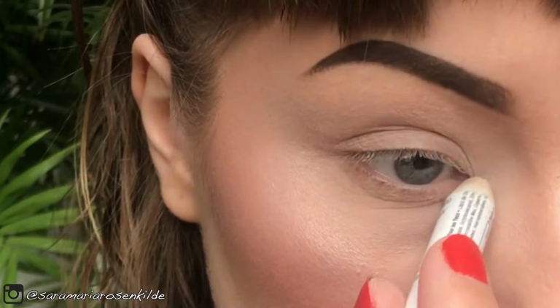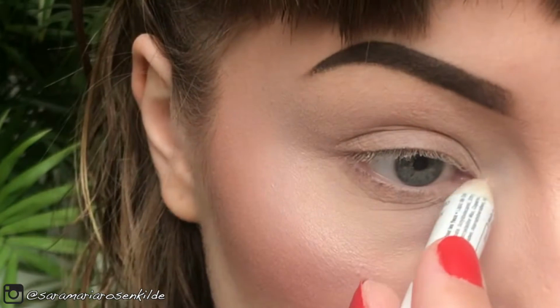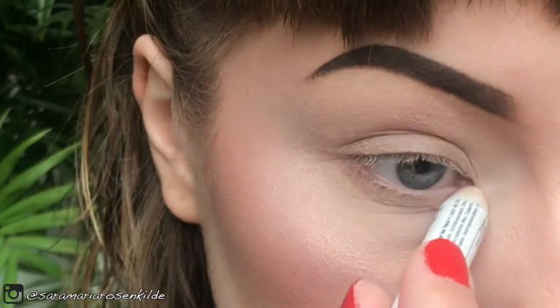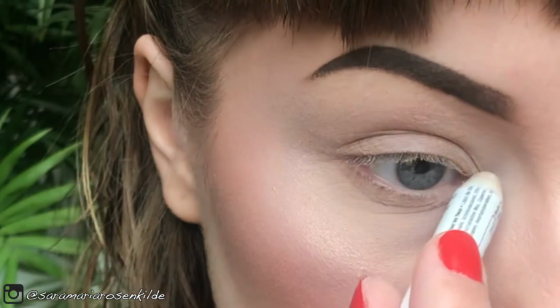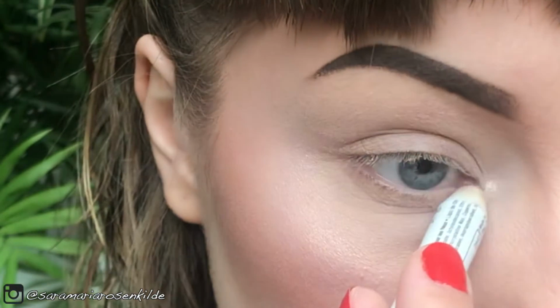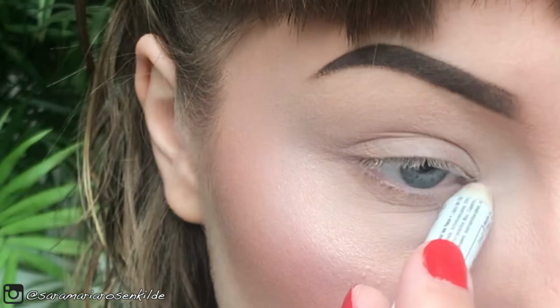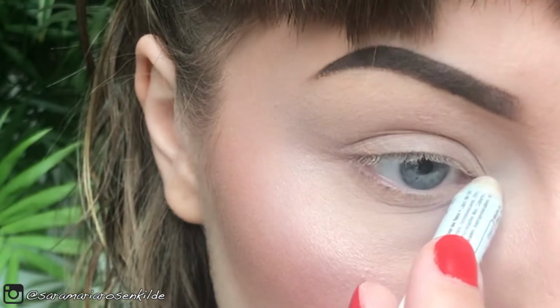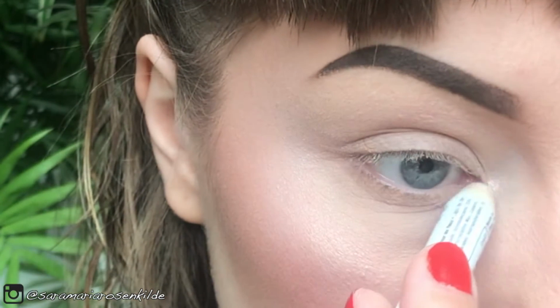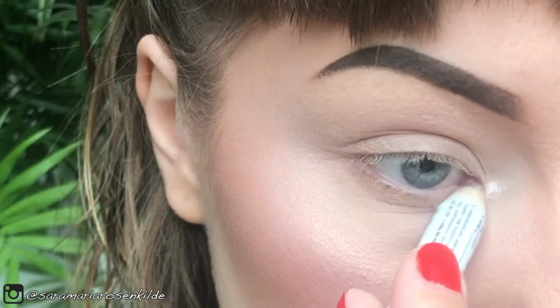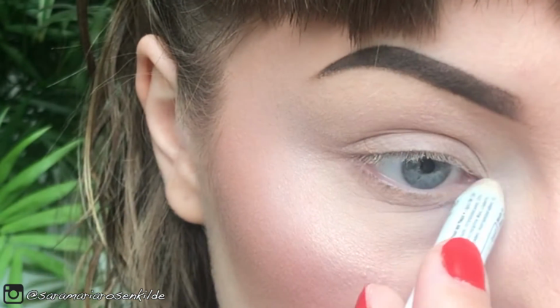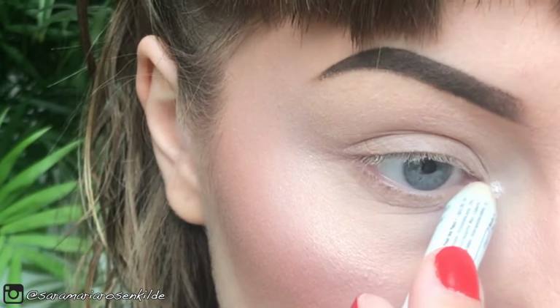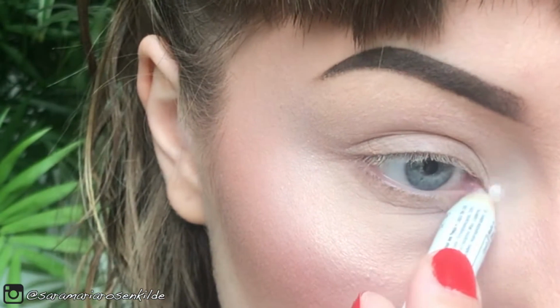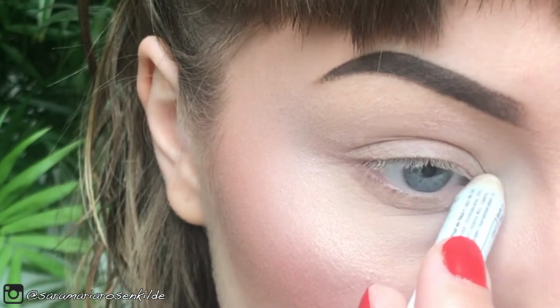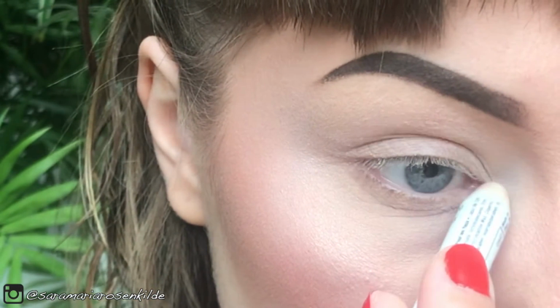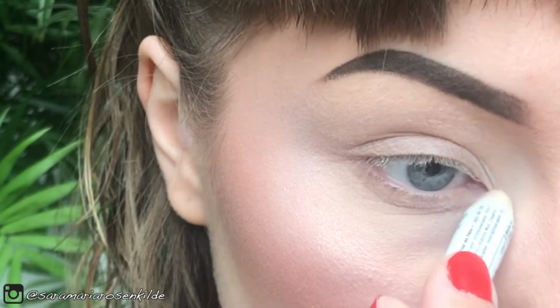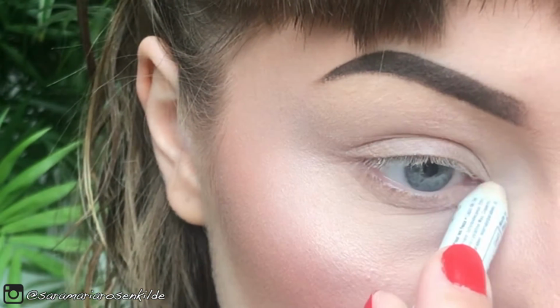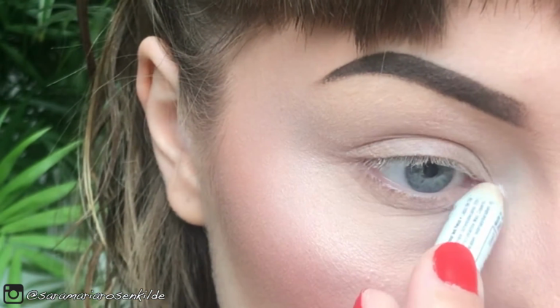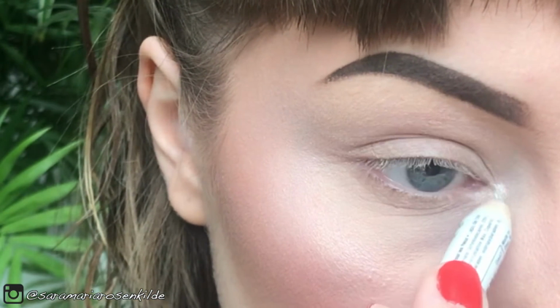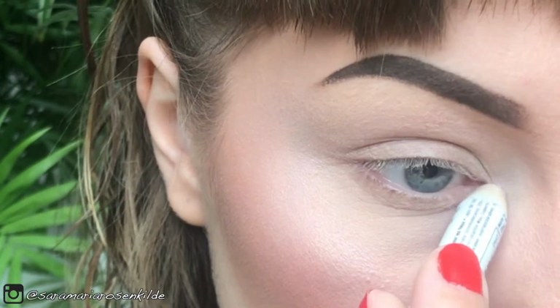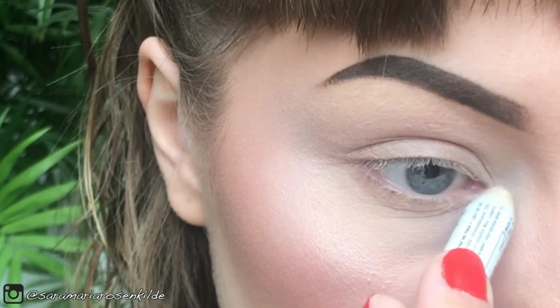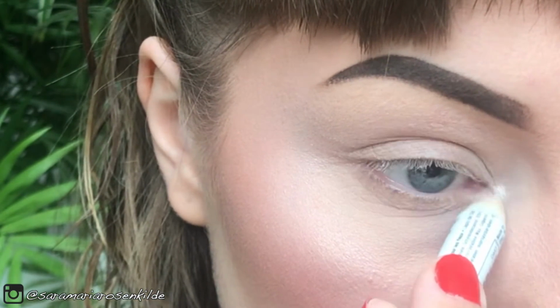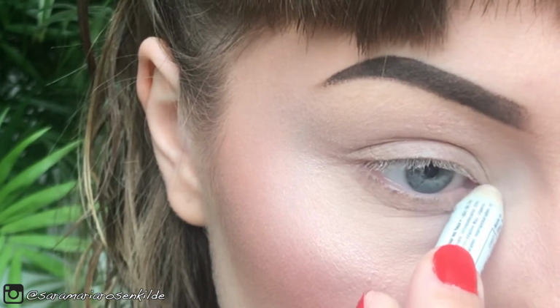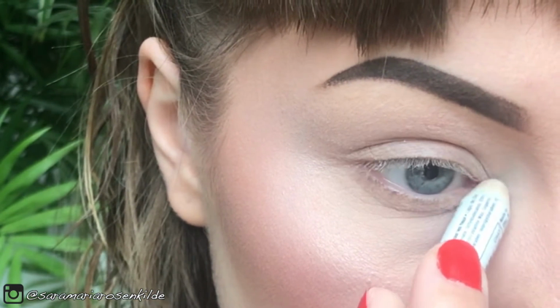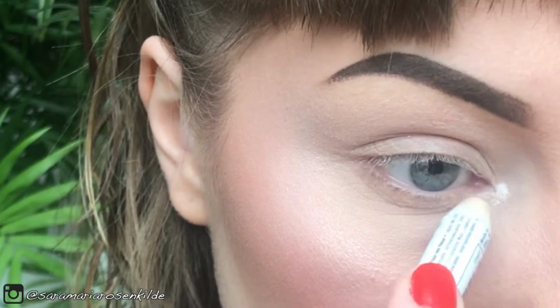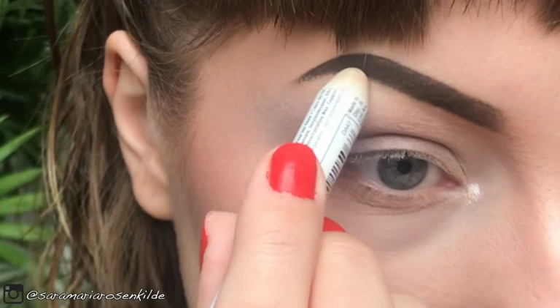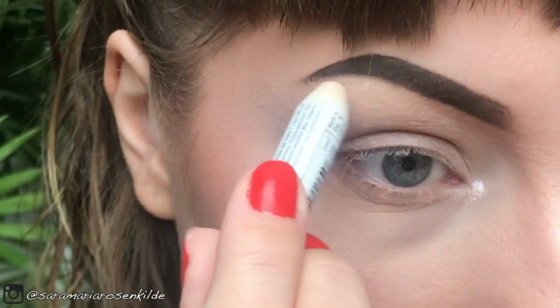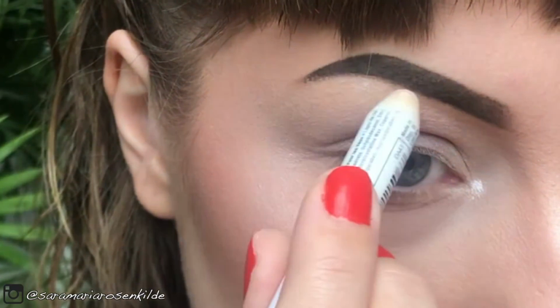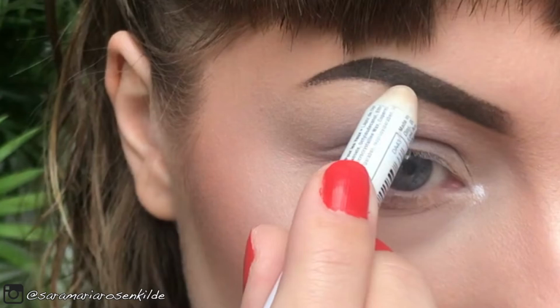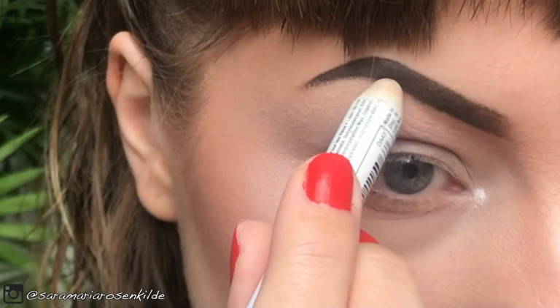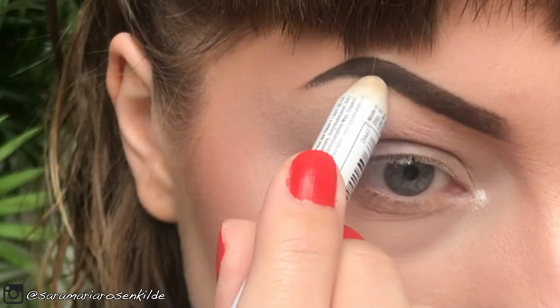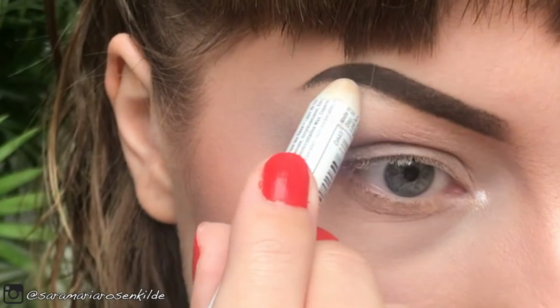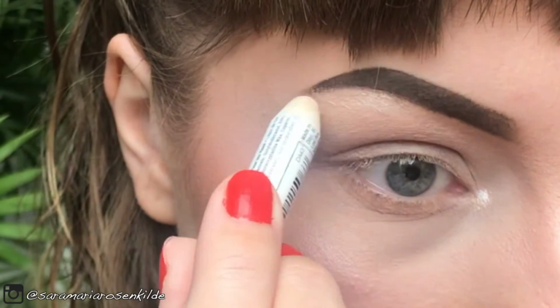First I'm just going to highlight the inner corner and under my brow bone, as I do for every eye look I do.